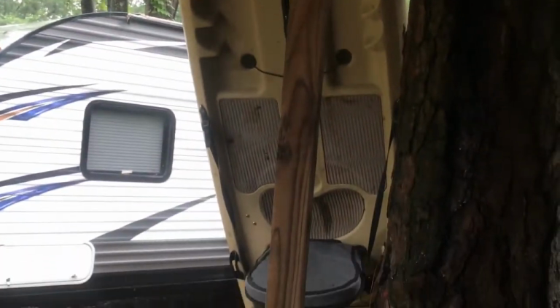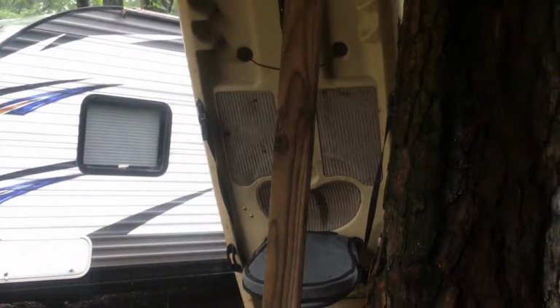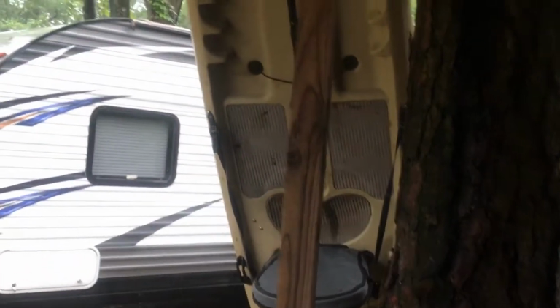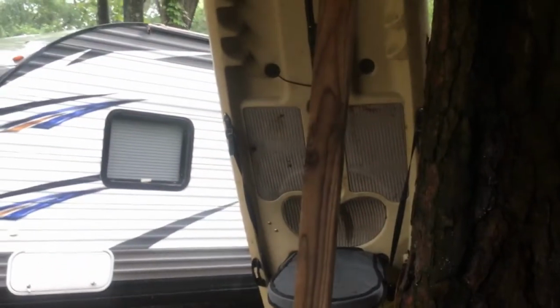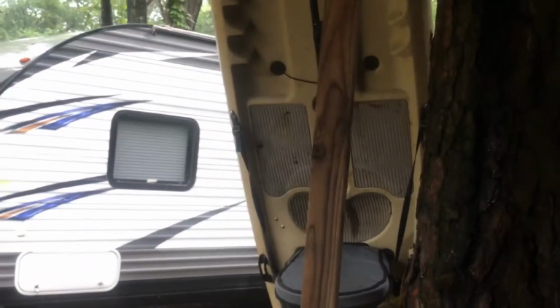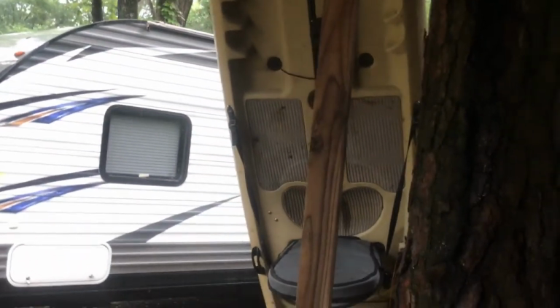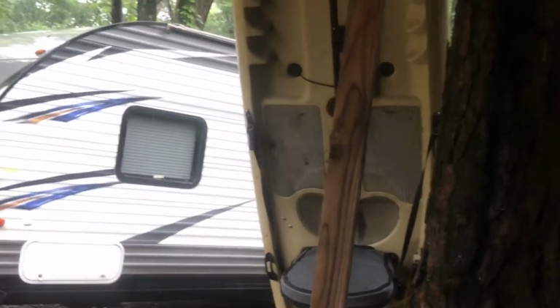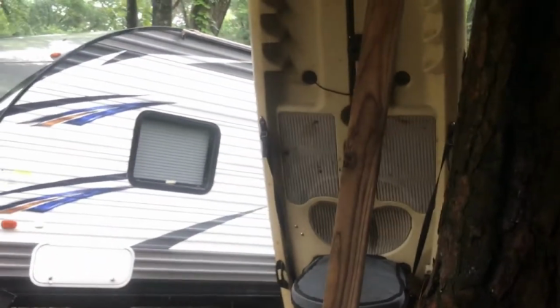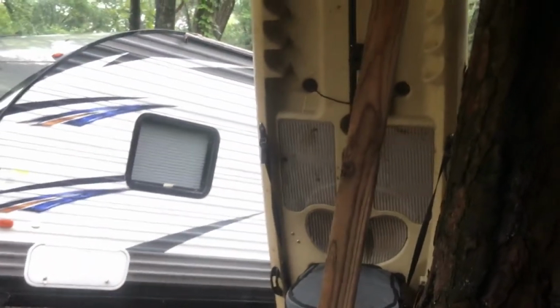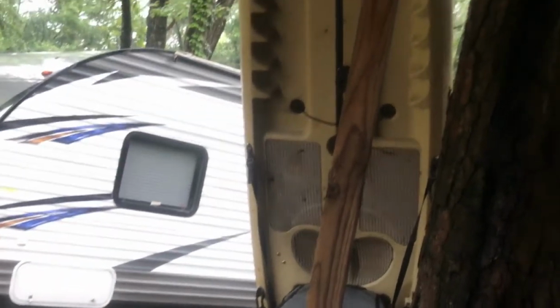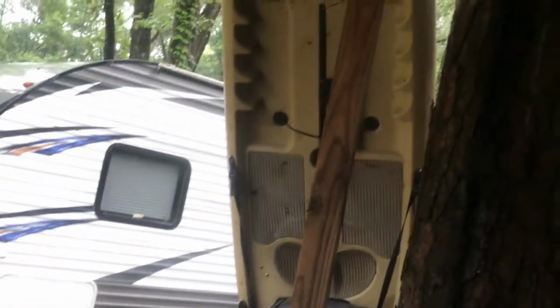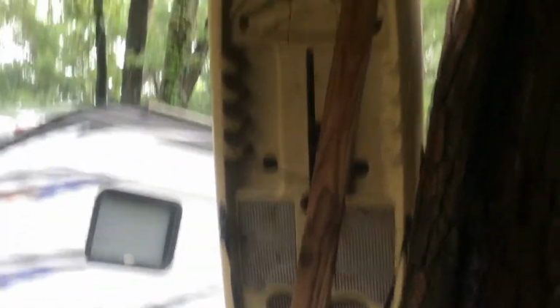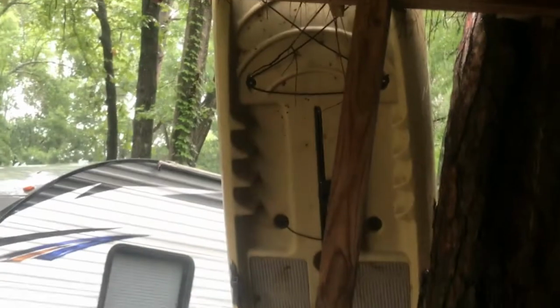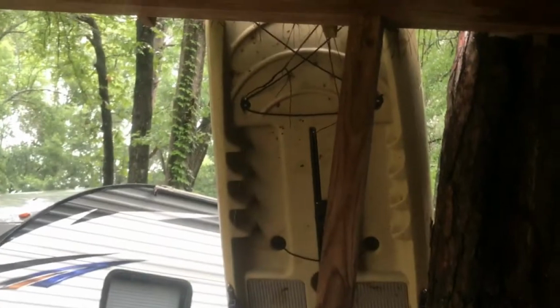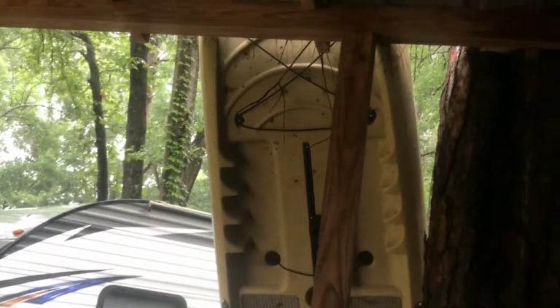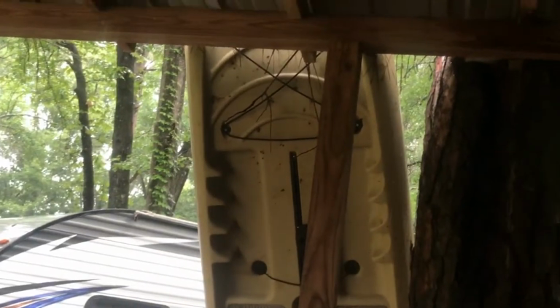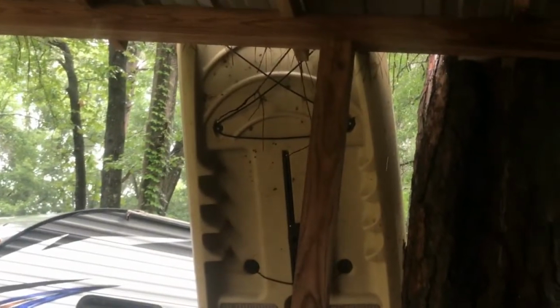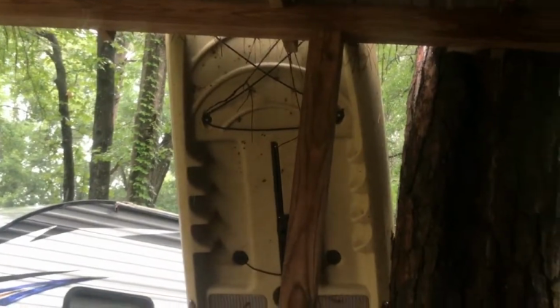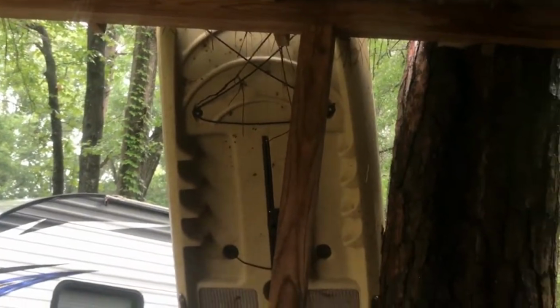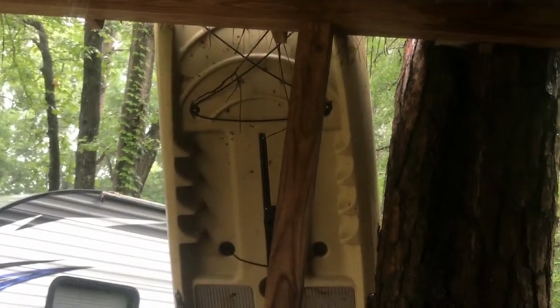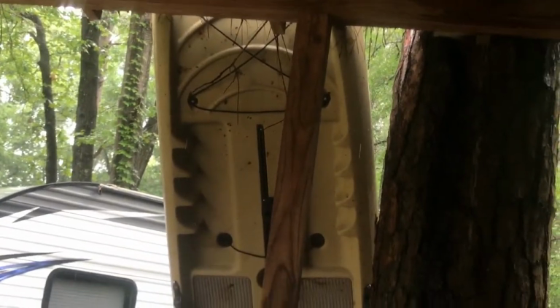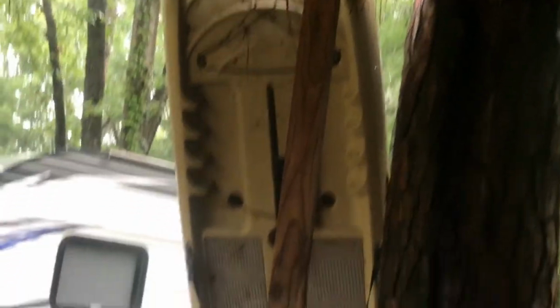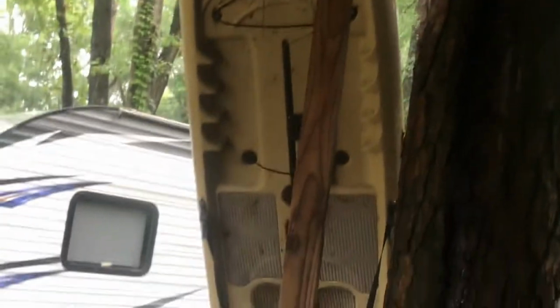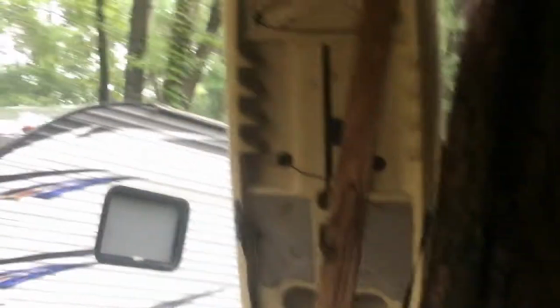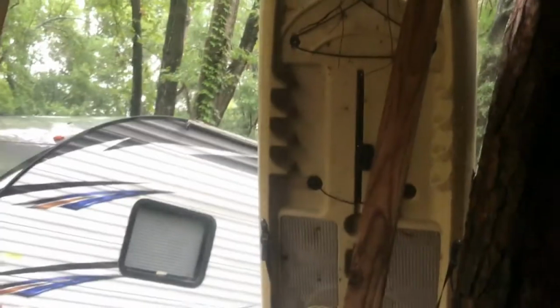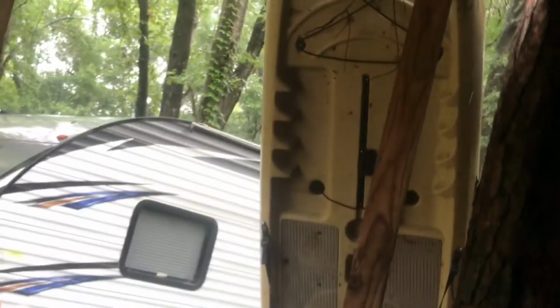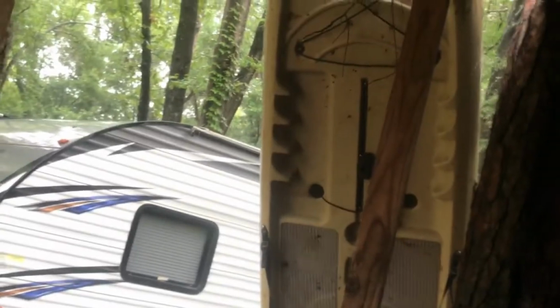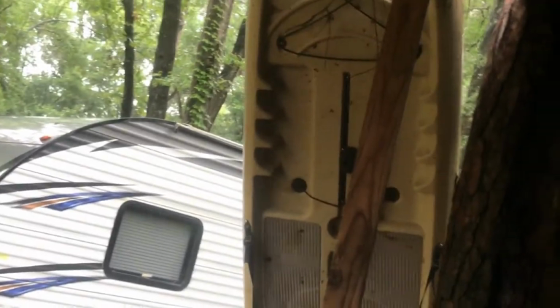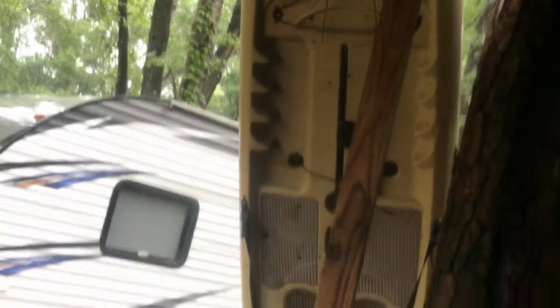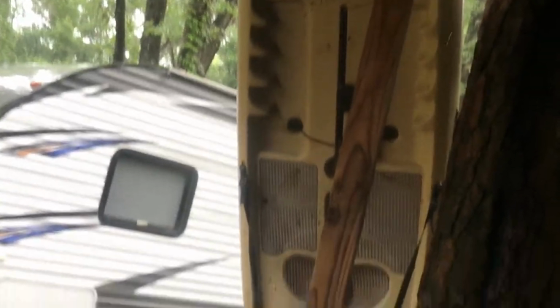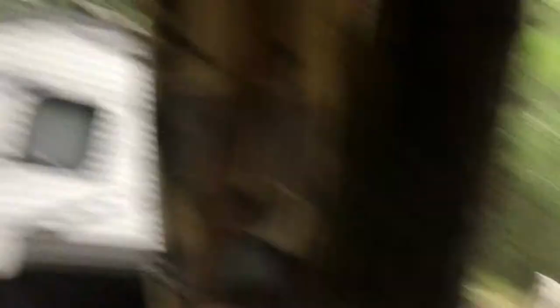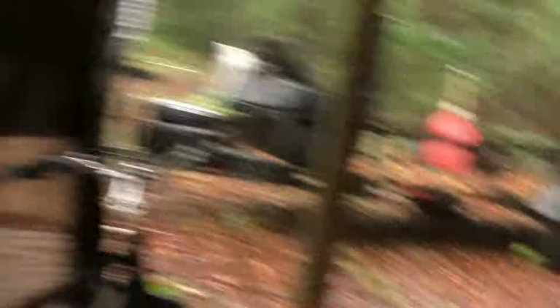I just need to clean the trailer up and improve it. Eventually I'm probably going to make it a double-decker, because I have a Native Versa board for my wife — which is filthy right now, propped up against my shed.